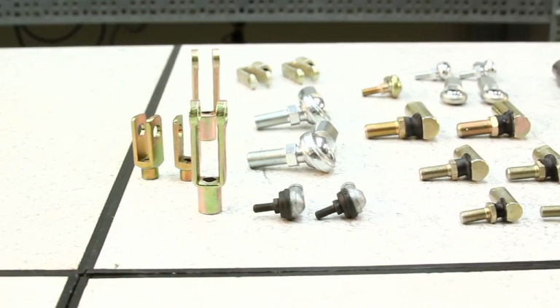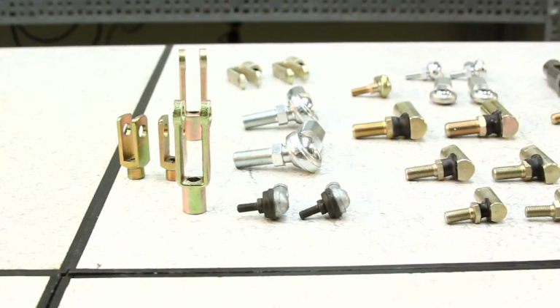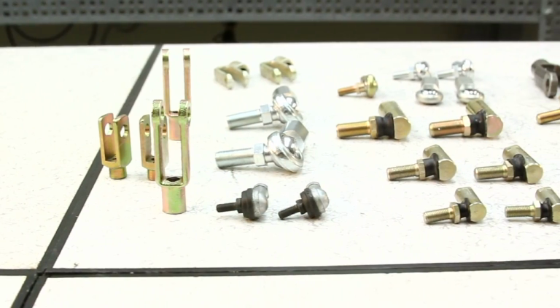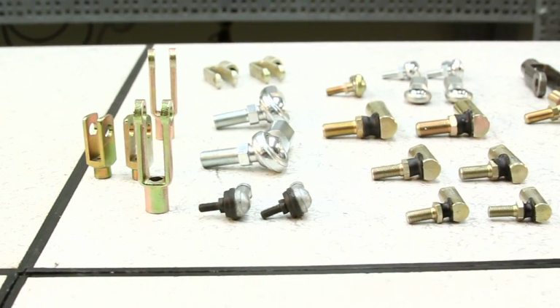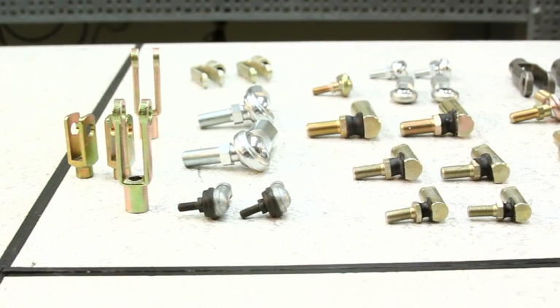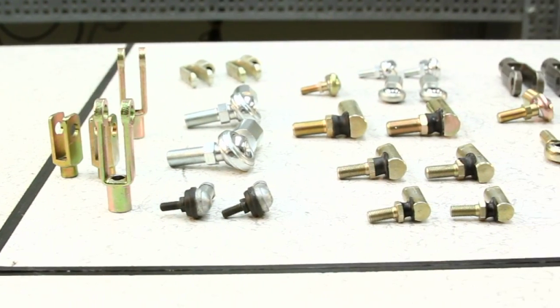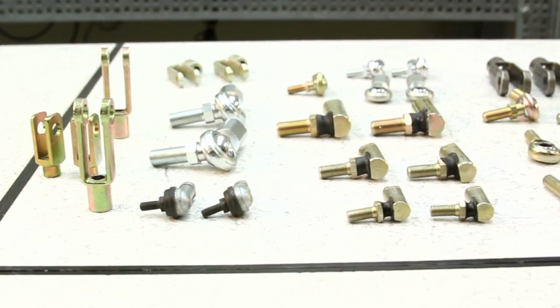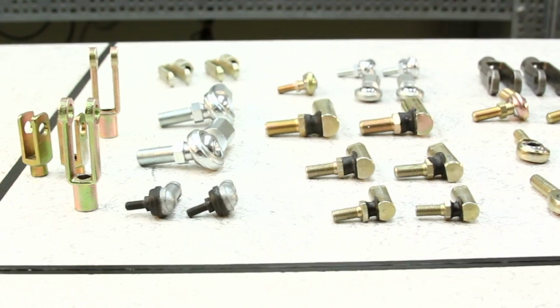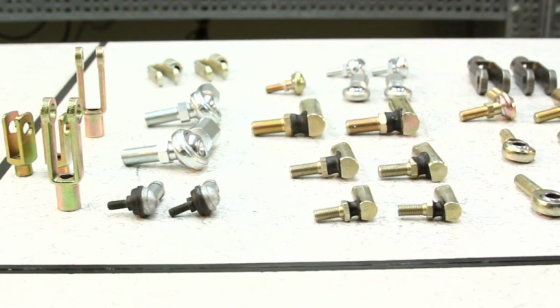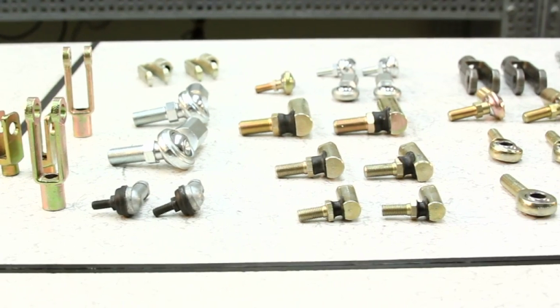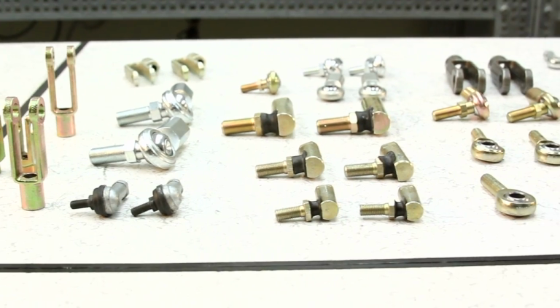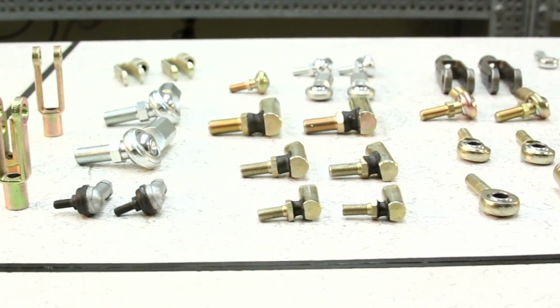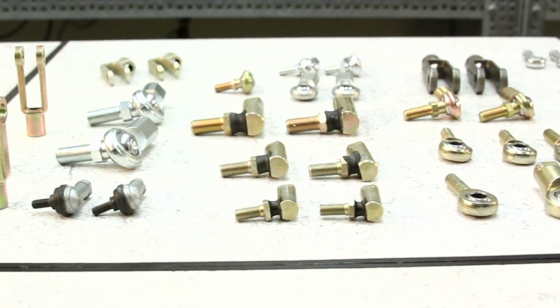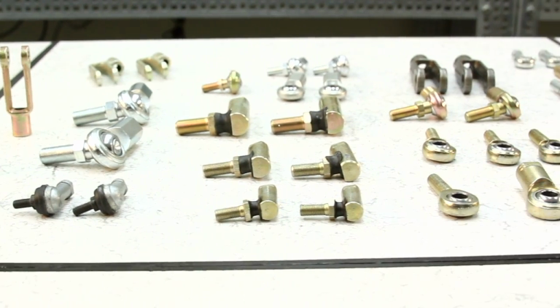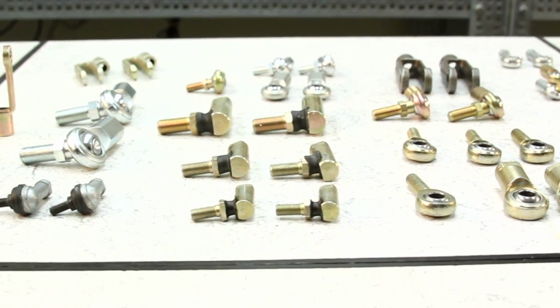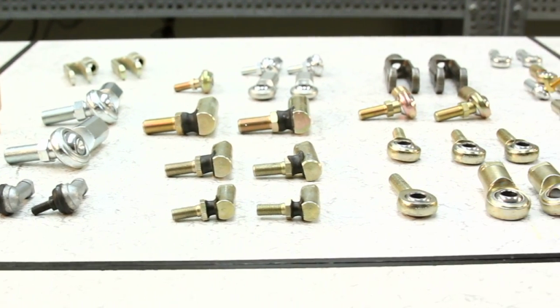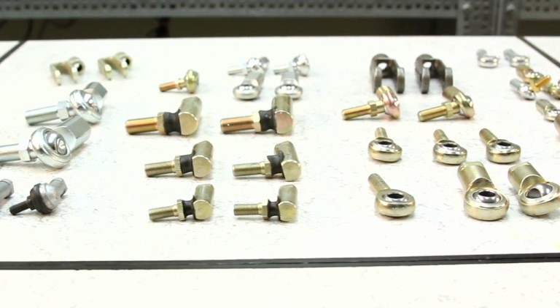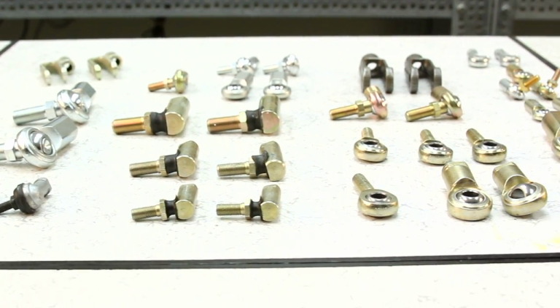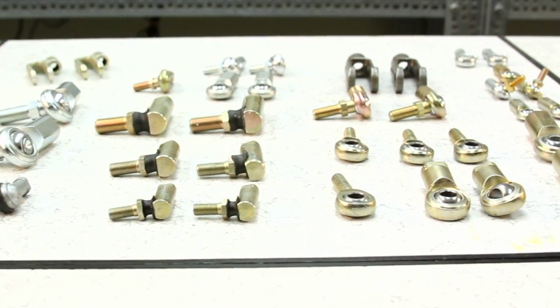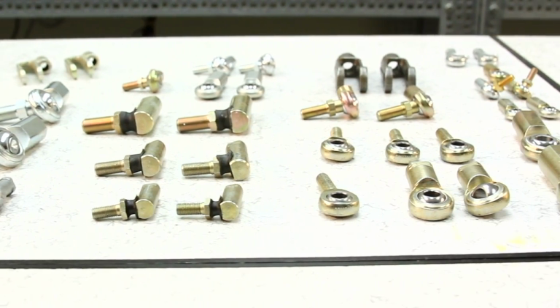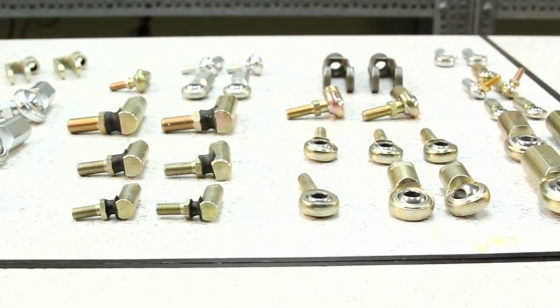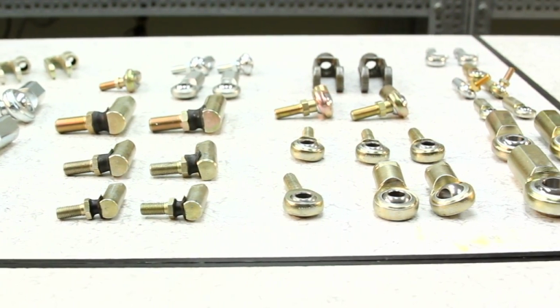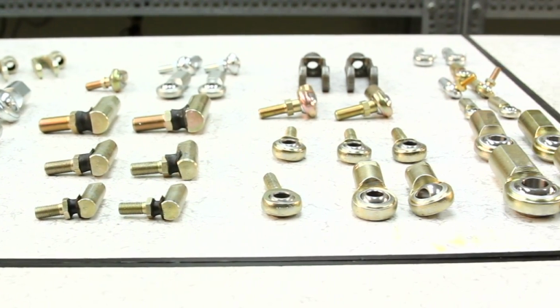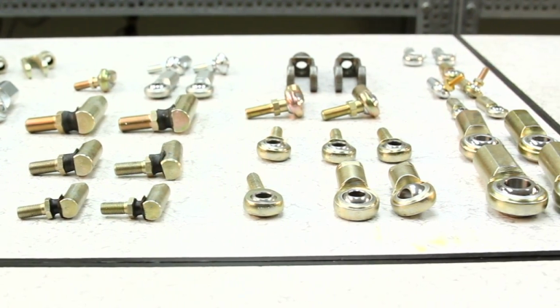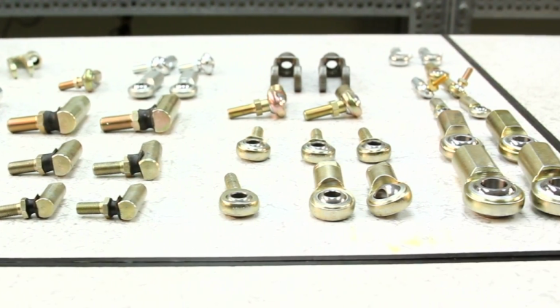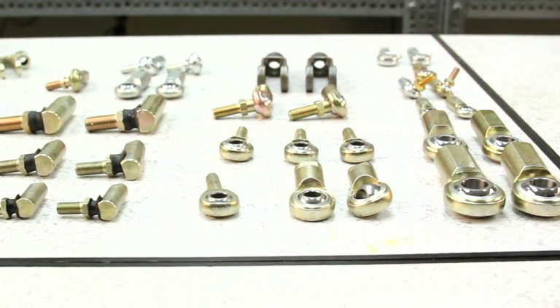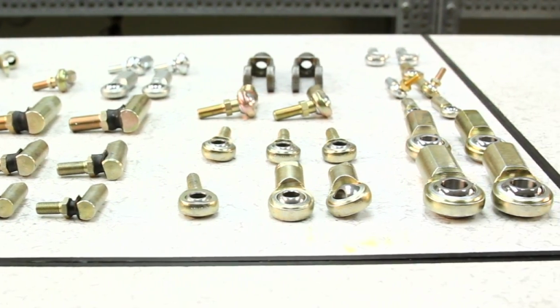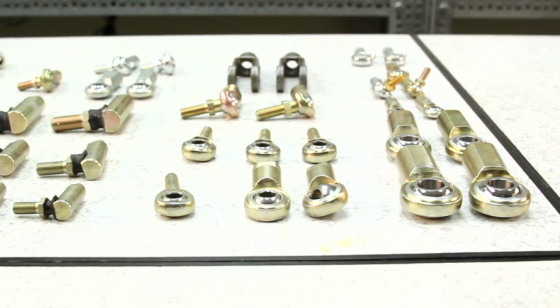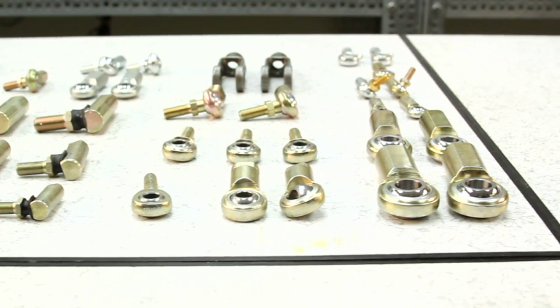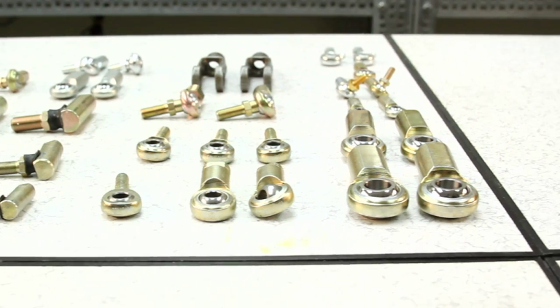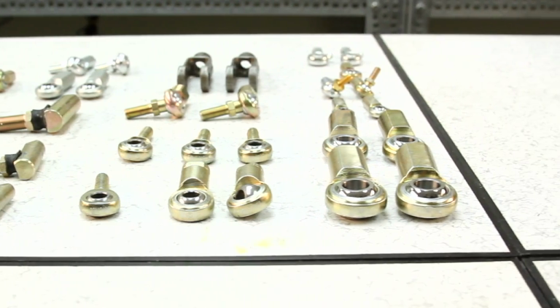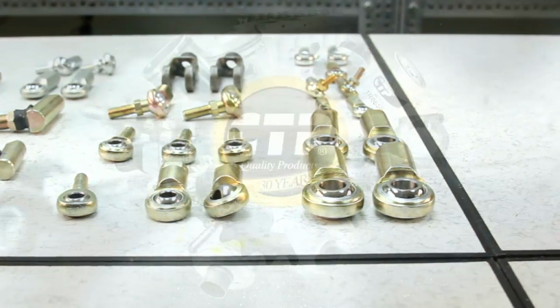Rely on the strength, precision and durability of the CTP motion transfer devices.